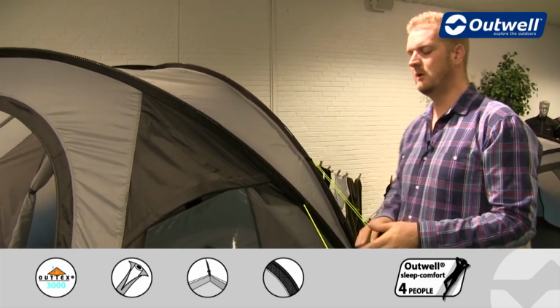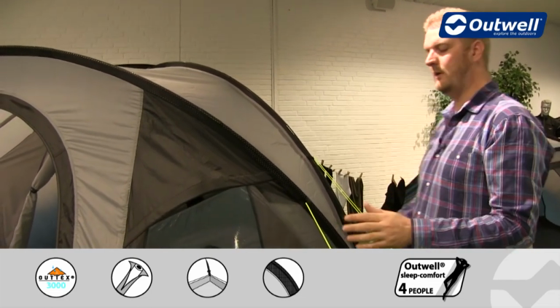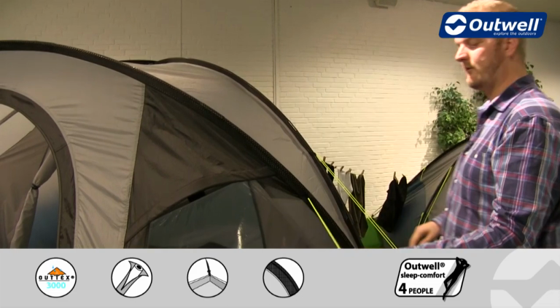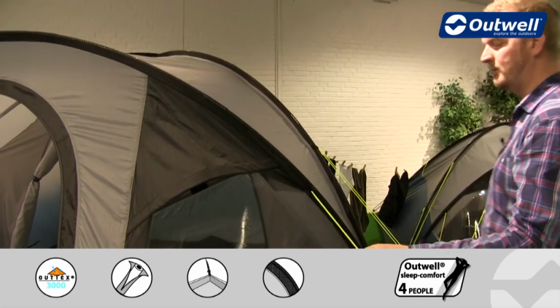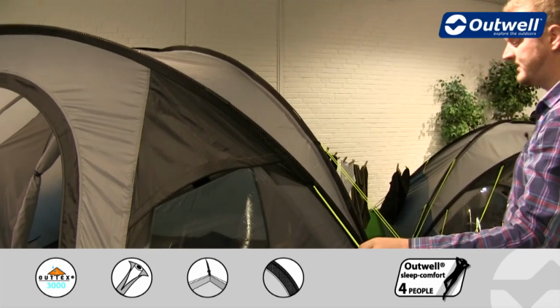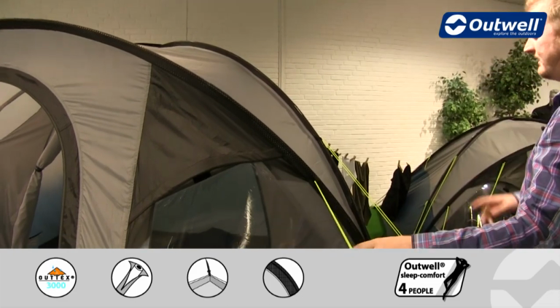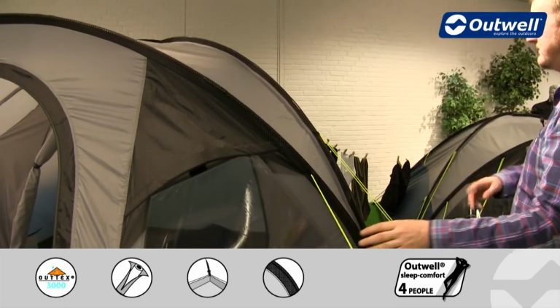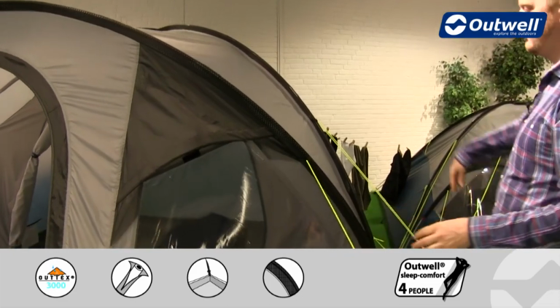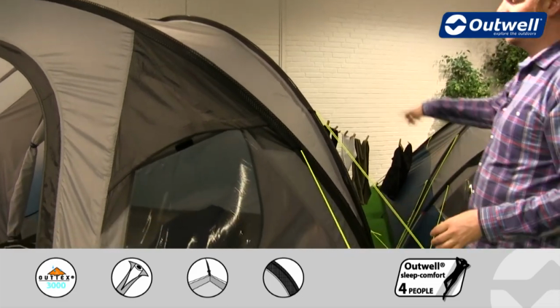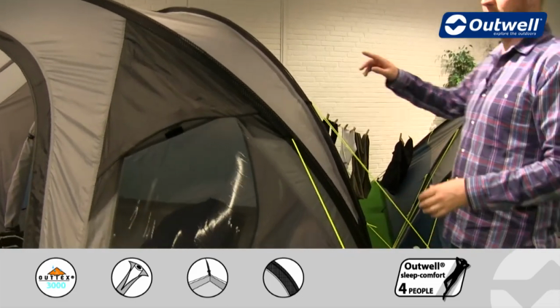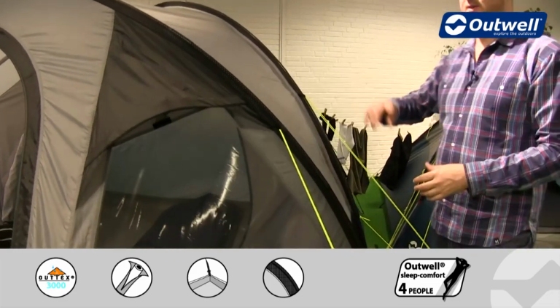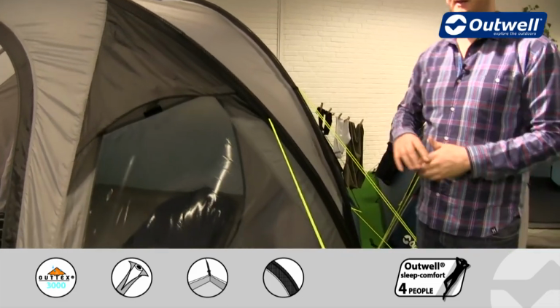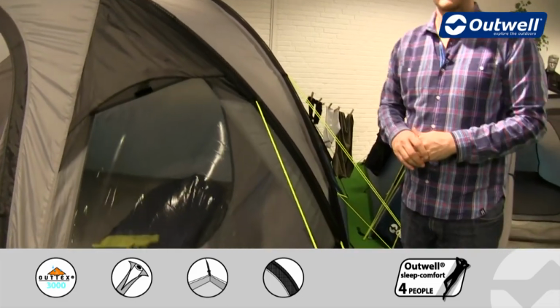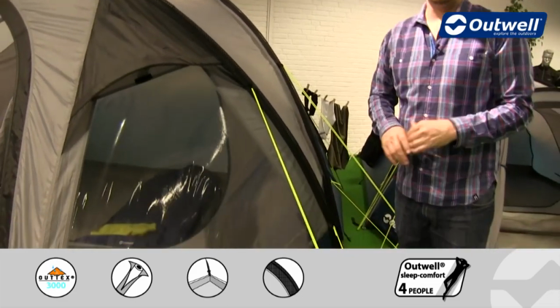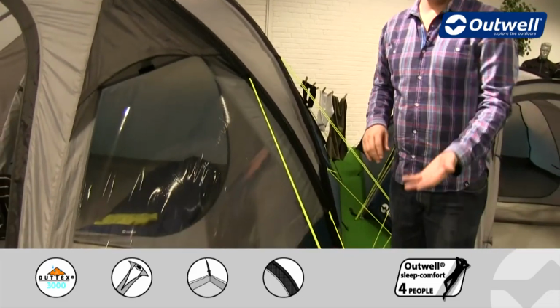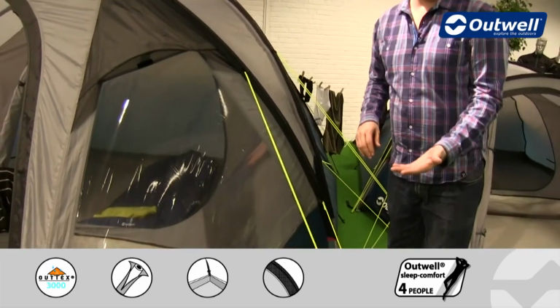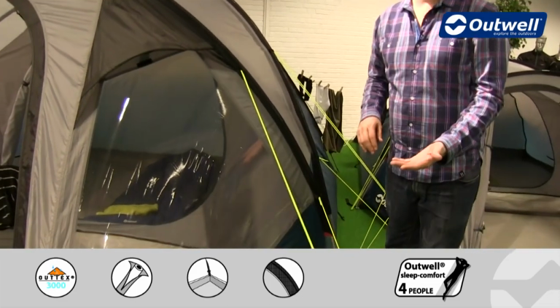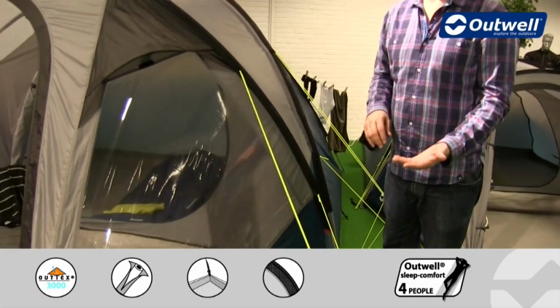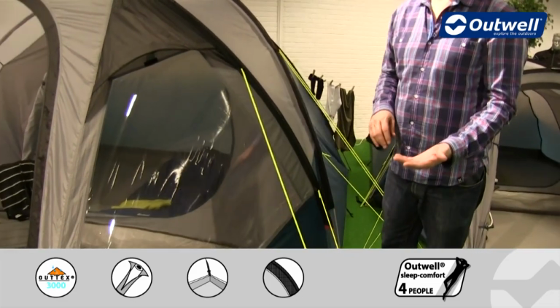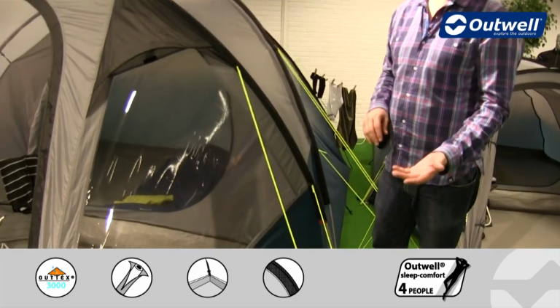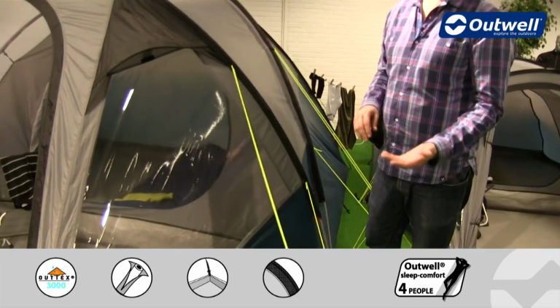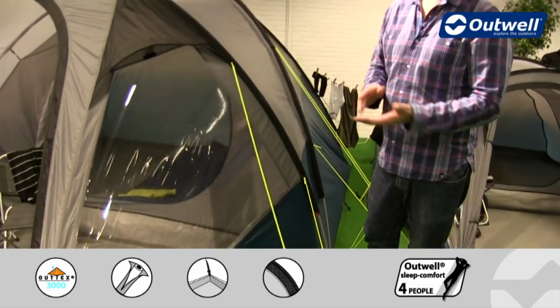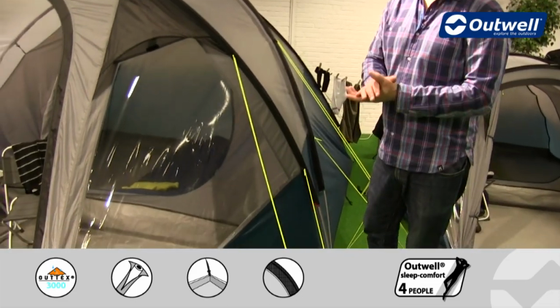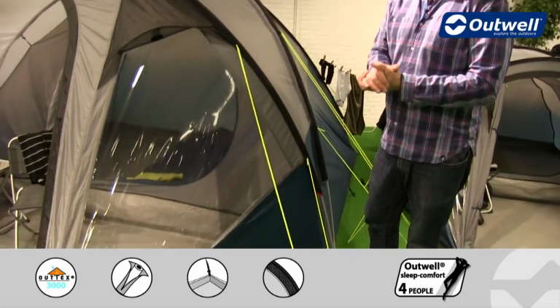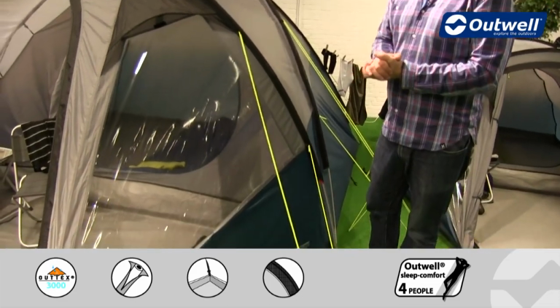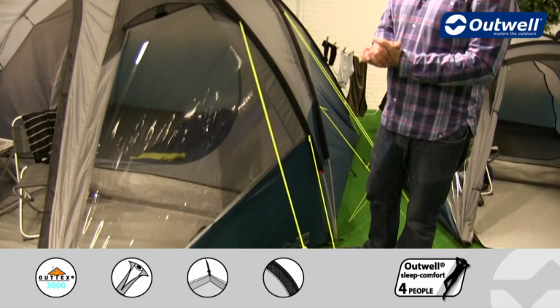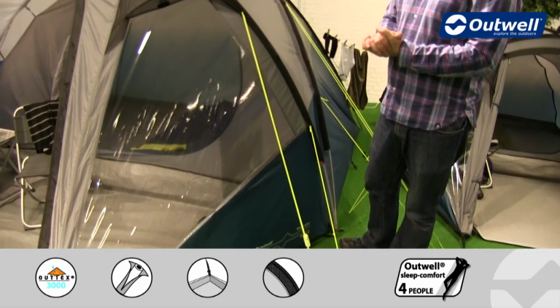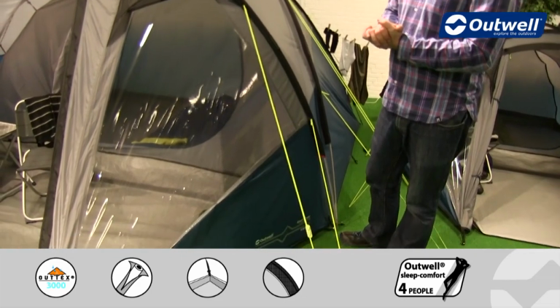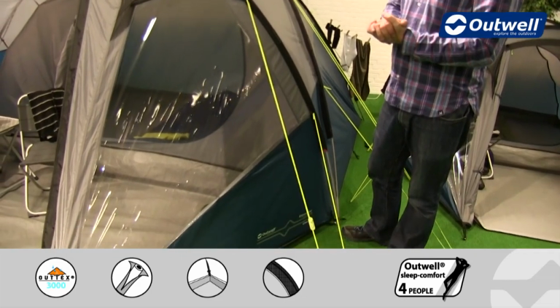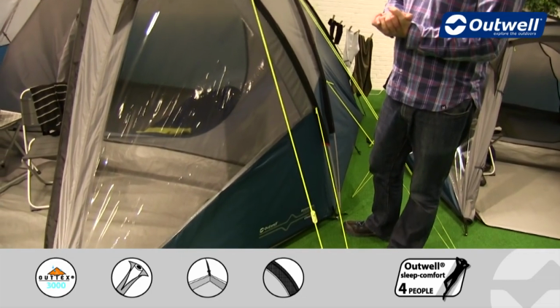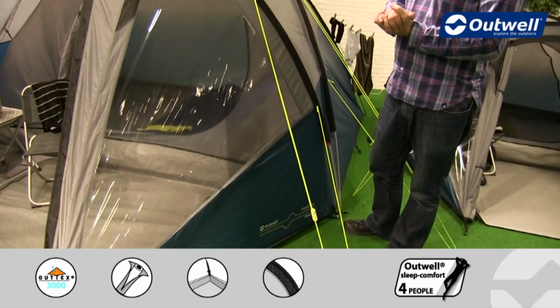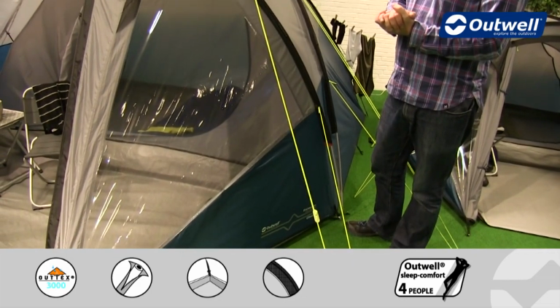We have luminous guy lines all the way around the tent, so hopefully that's going to keep you from tripping over these quite as easily when it's a little bit darker outside.